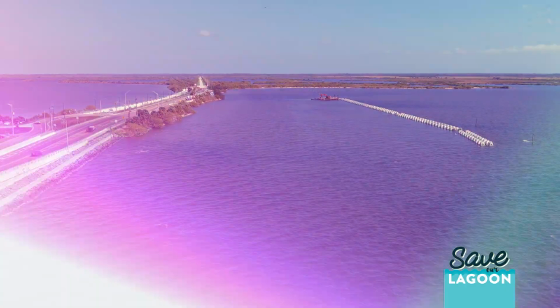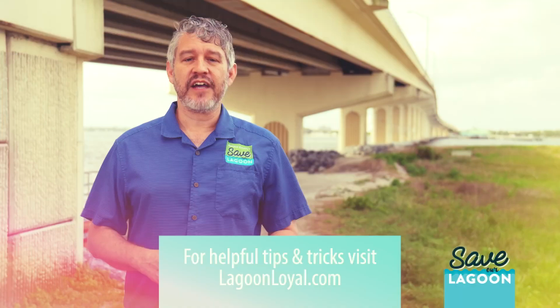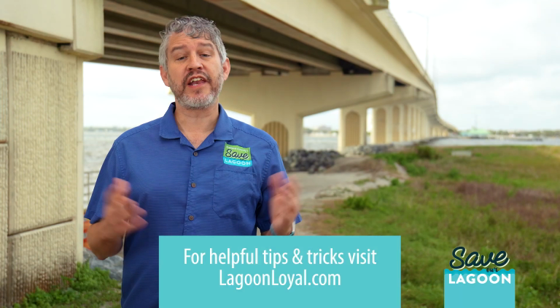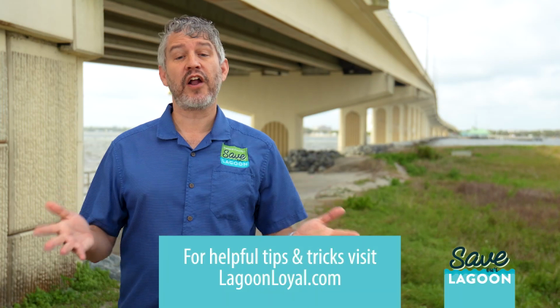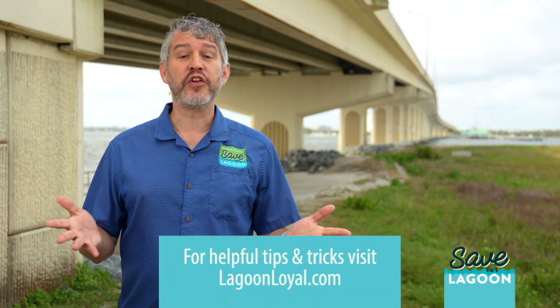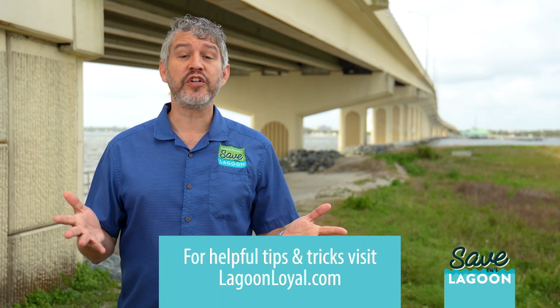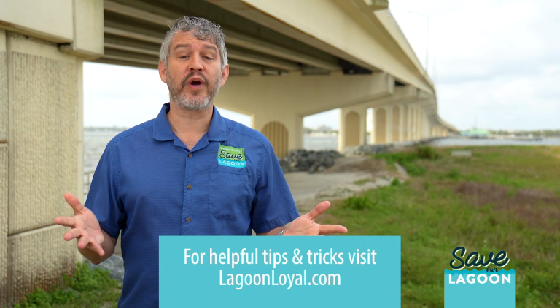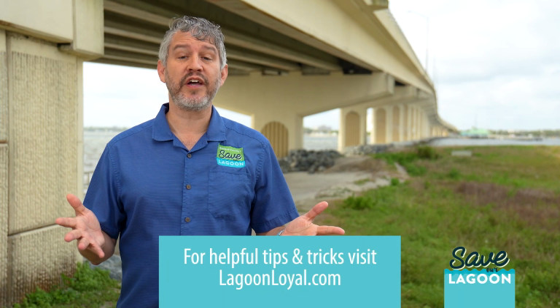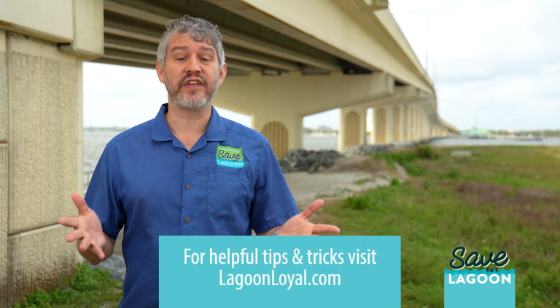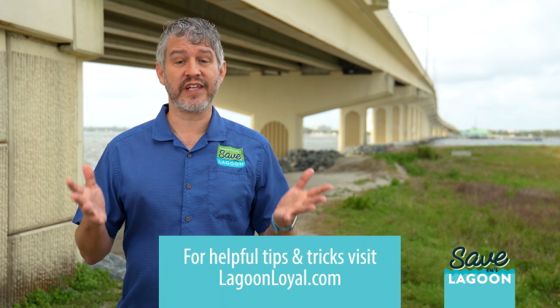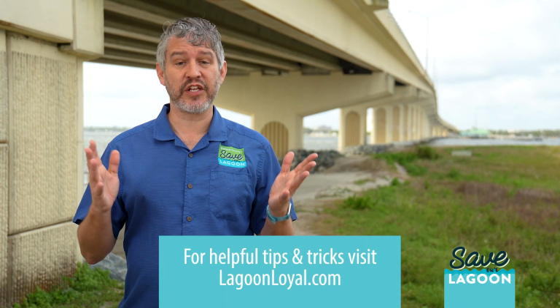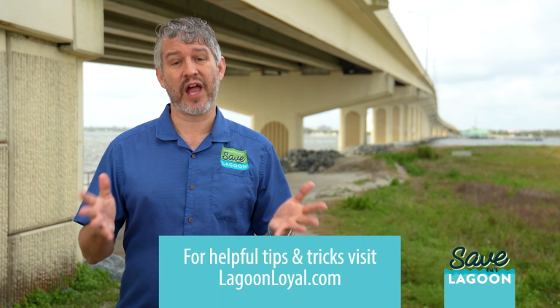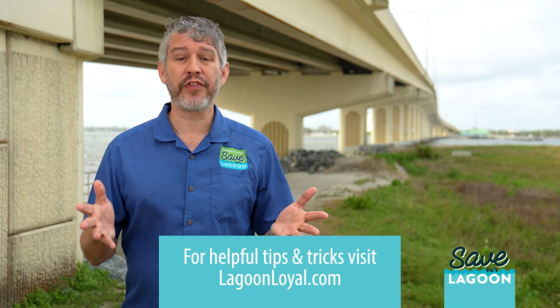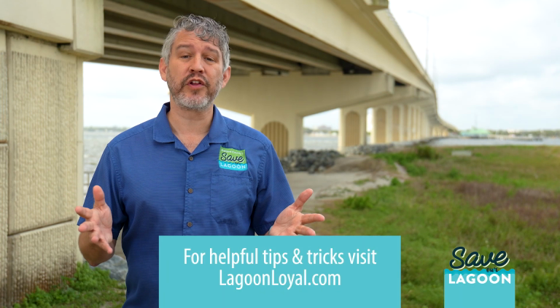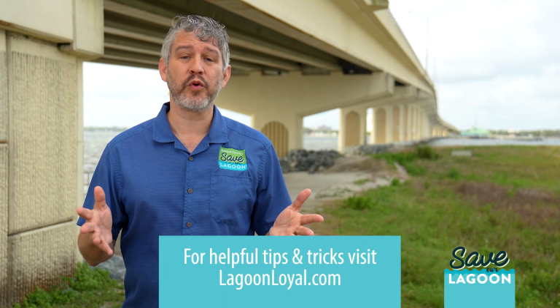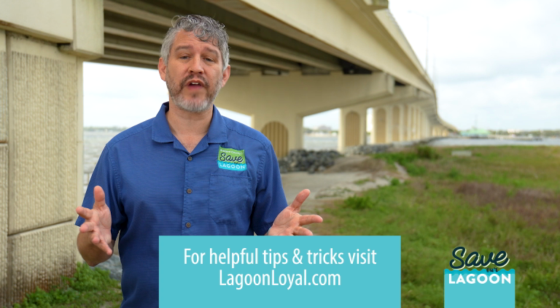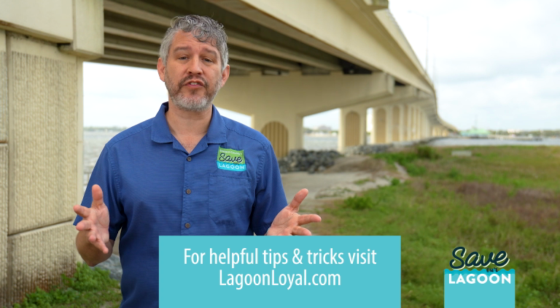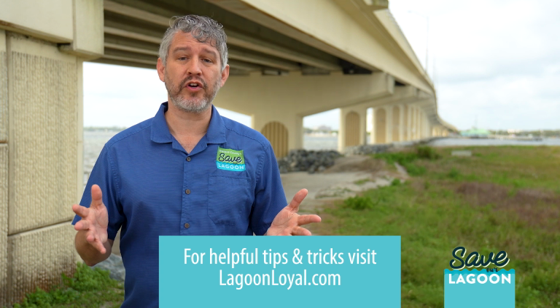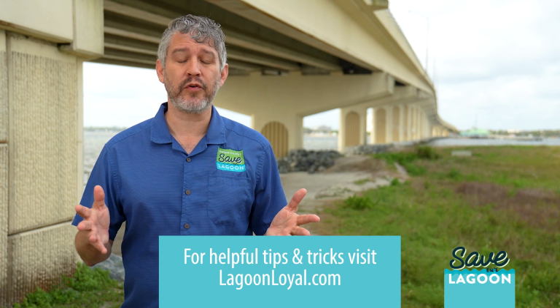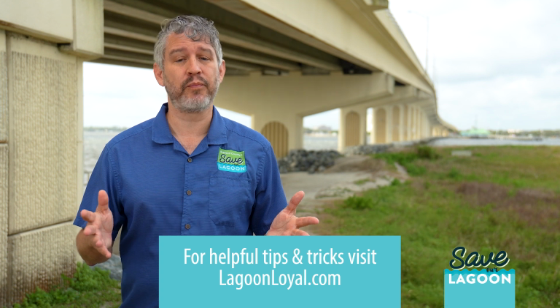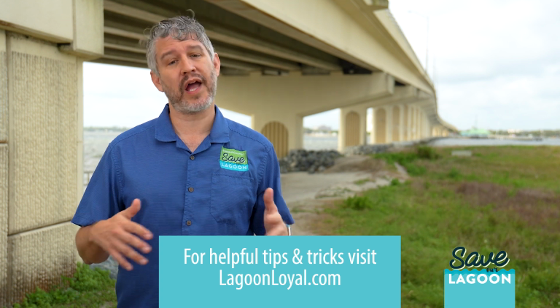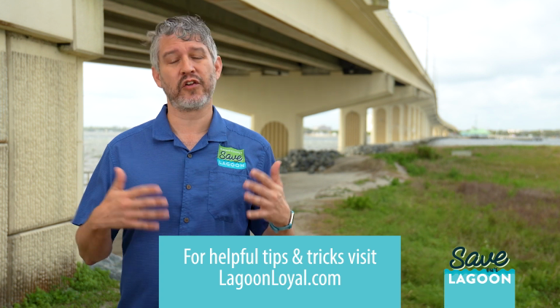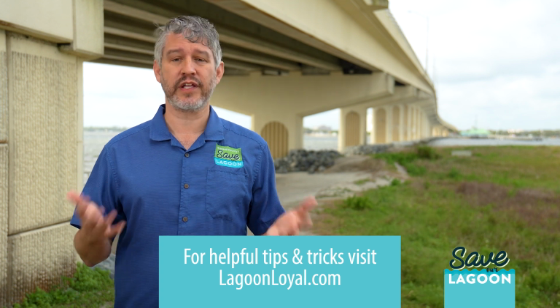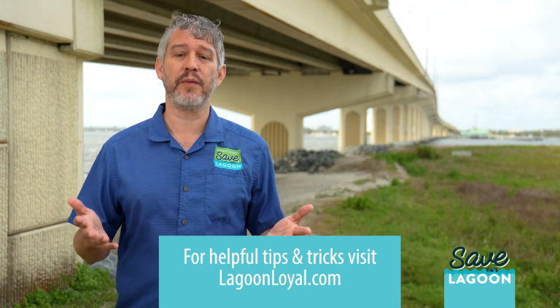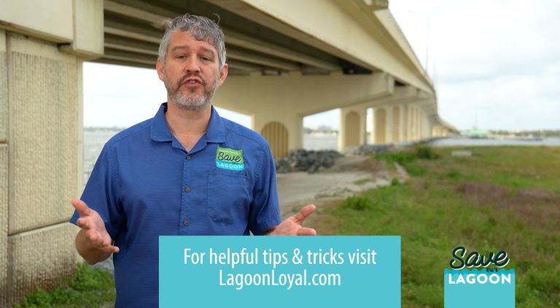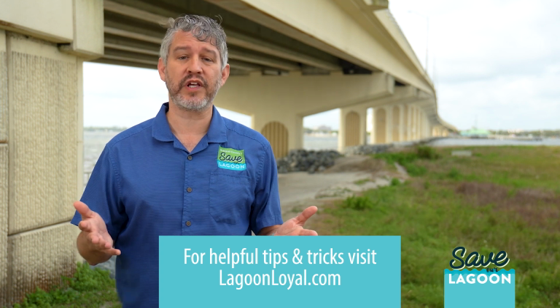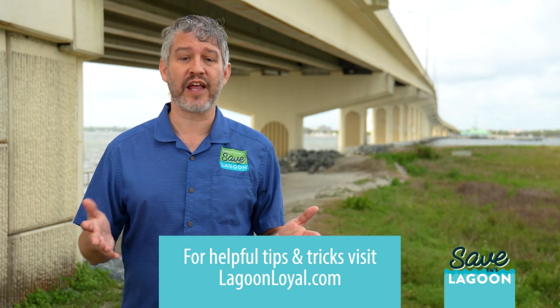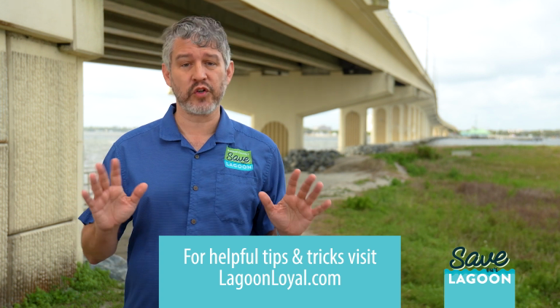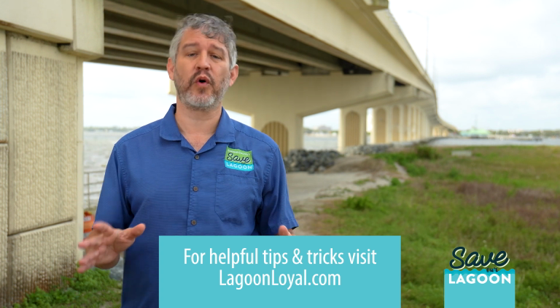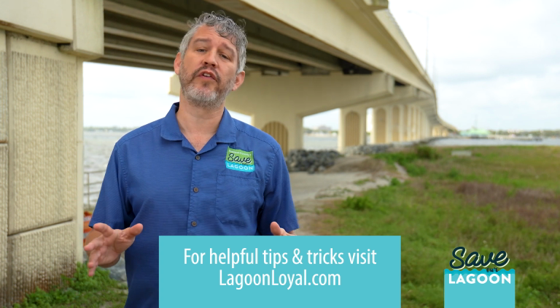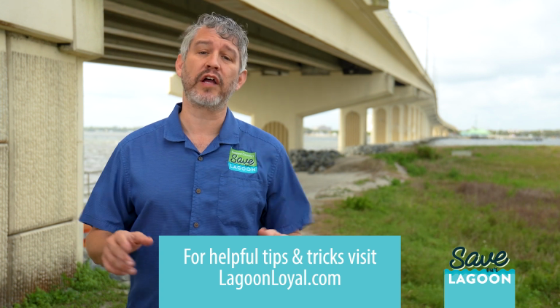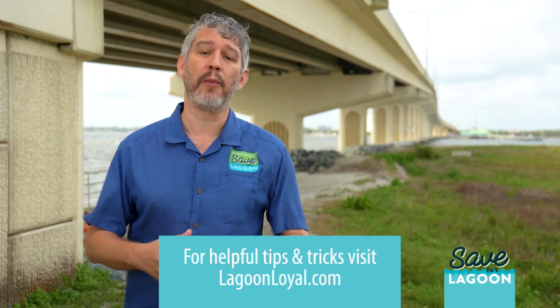Find out how you can join us in getting to a healthier lagoon faster by learning tips and tricks at LagoonLoyal.com.